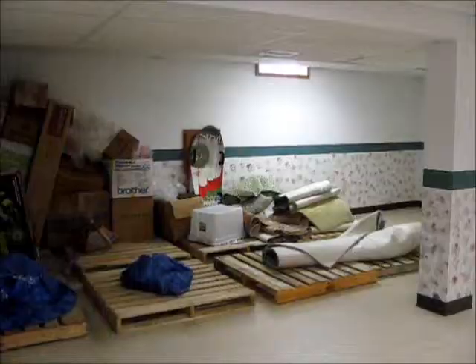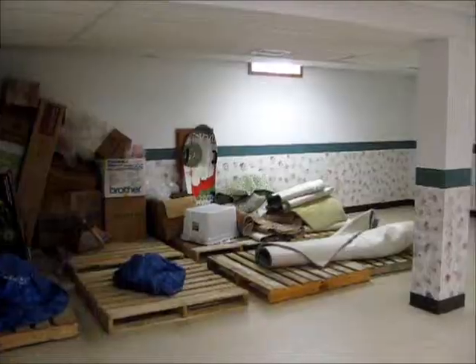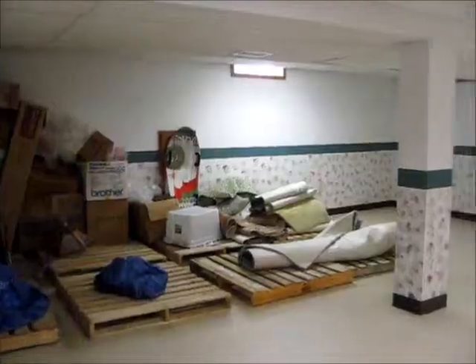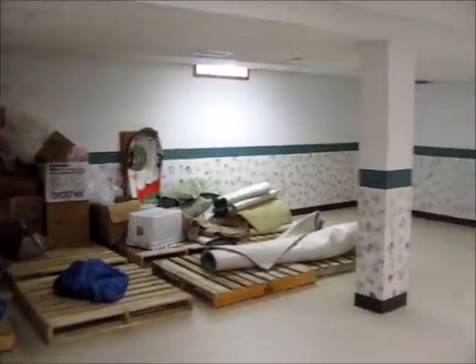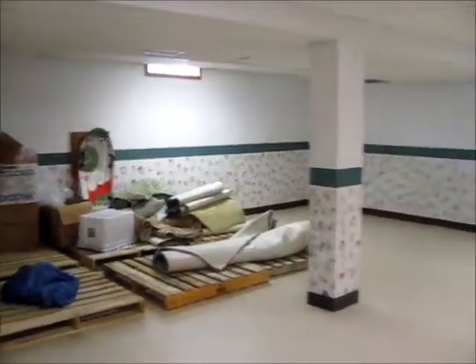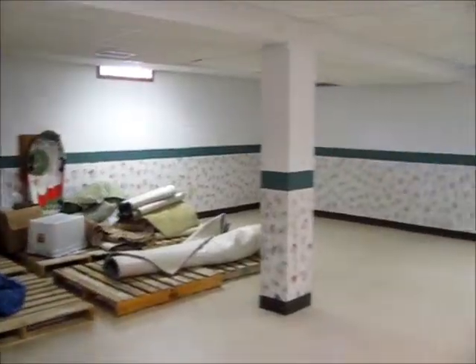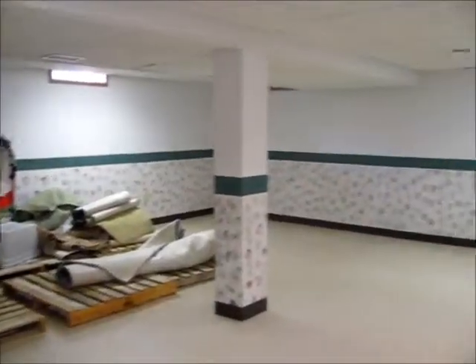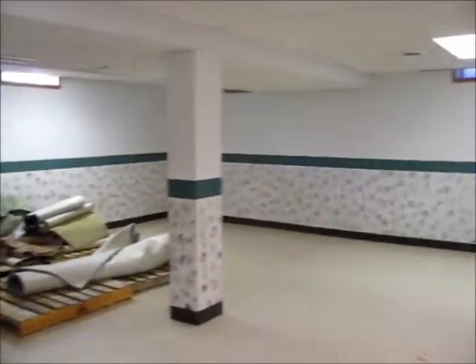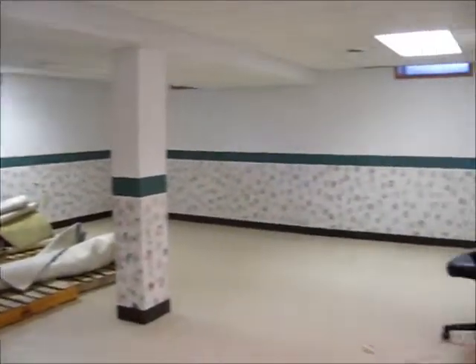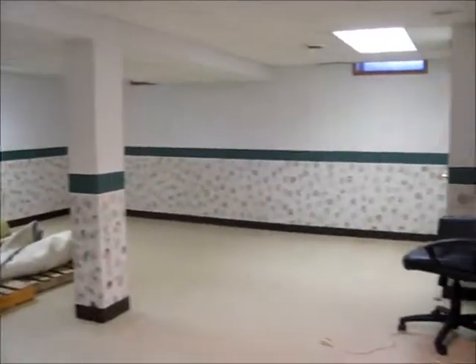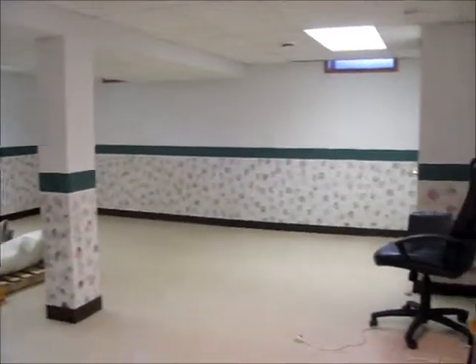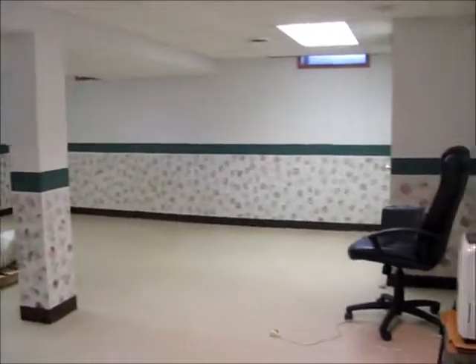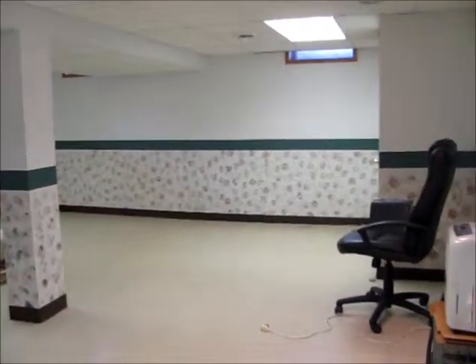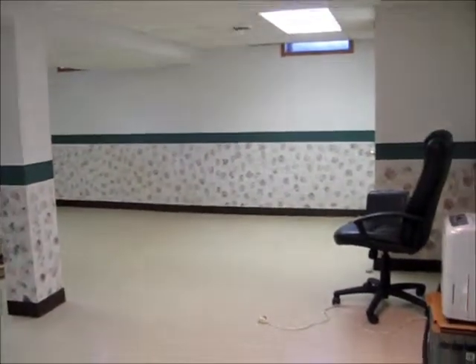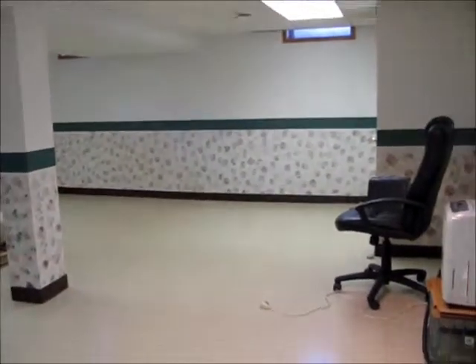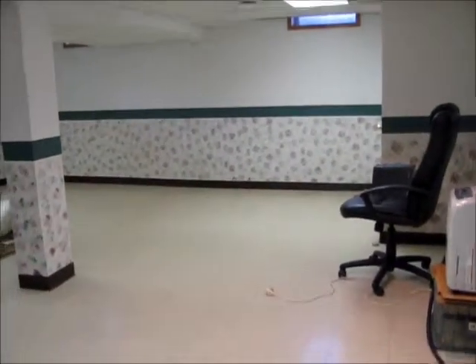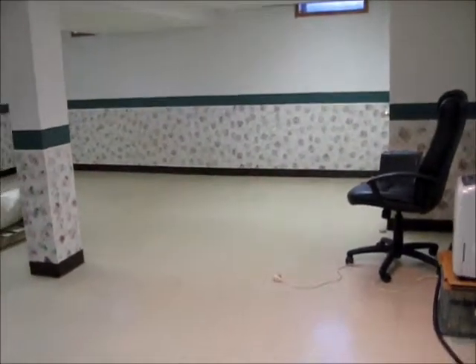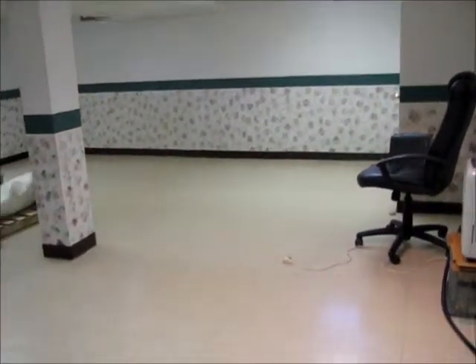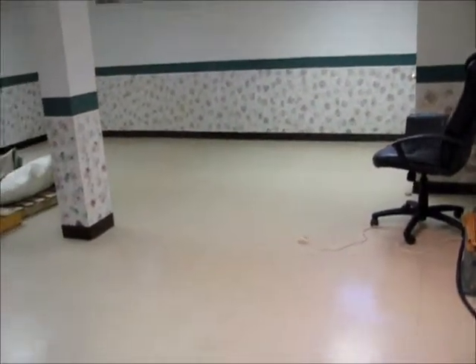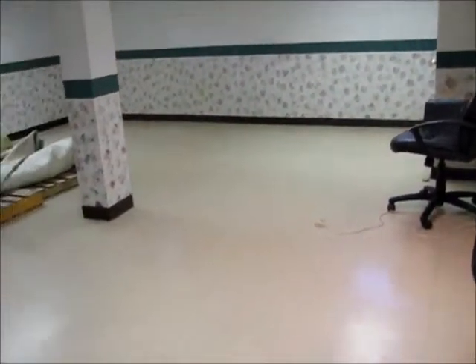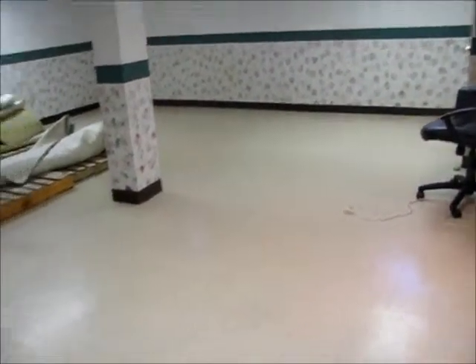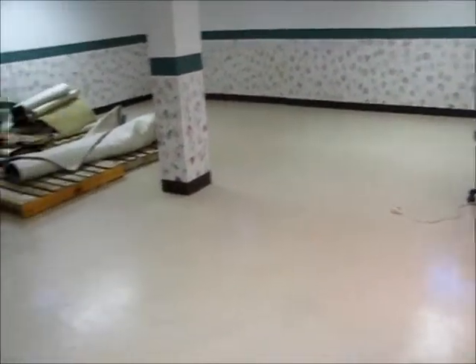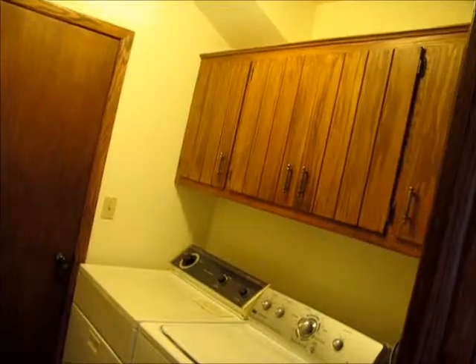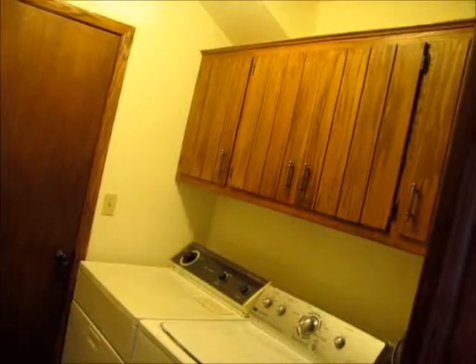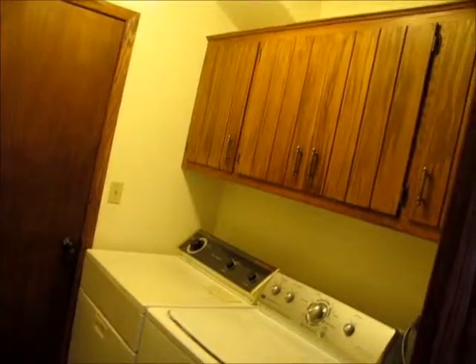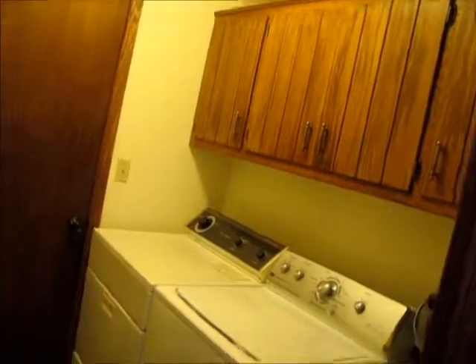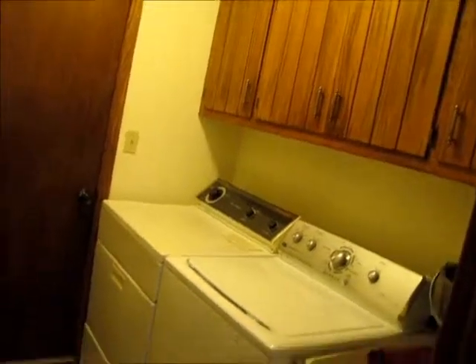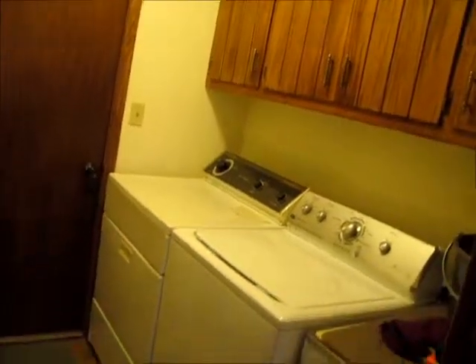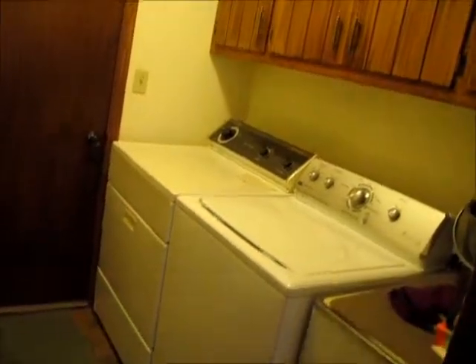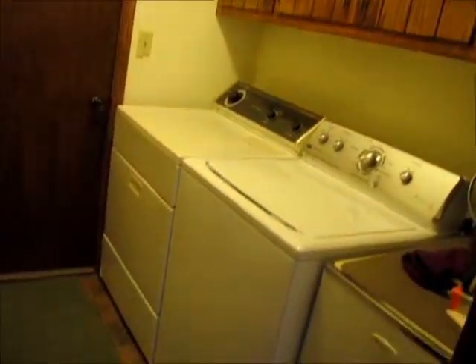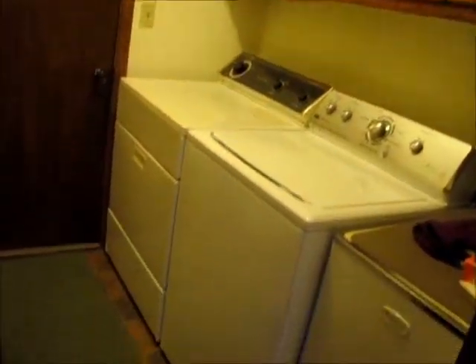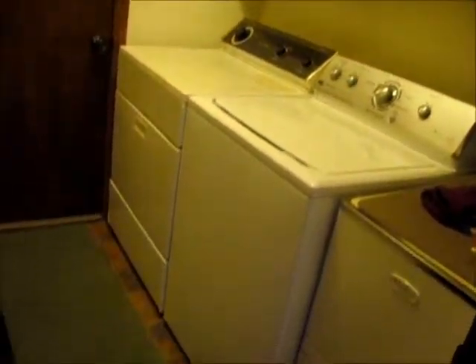The basement has a bright, beautifully finished rec room which is not currently being used. The house has a convenient first floor laundry.